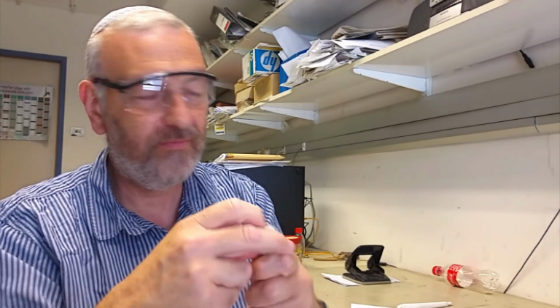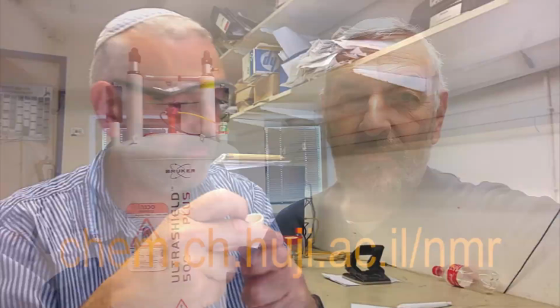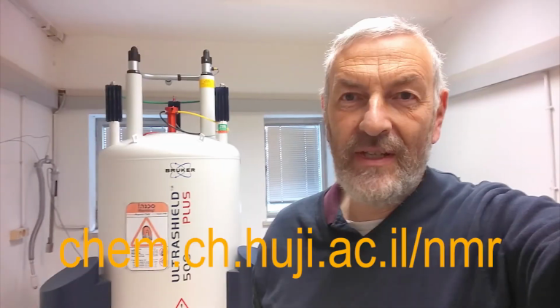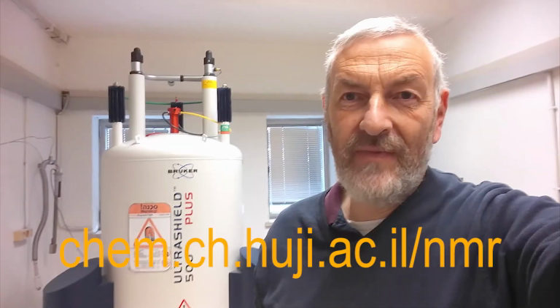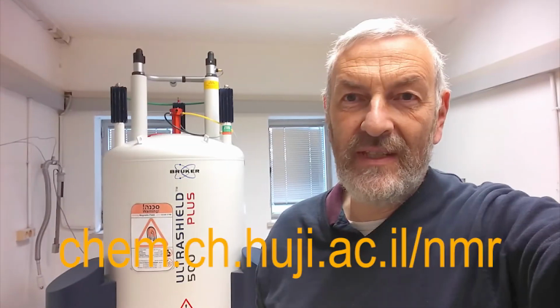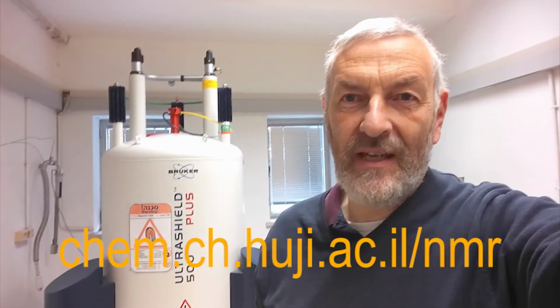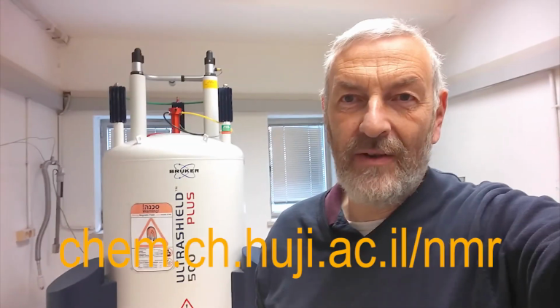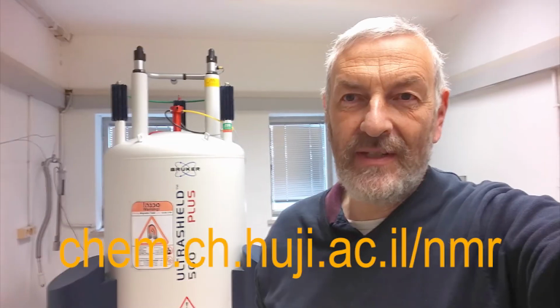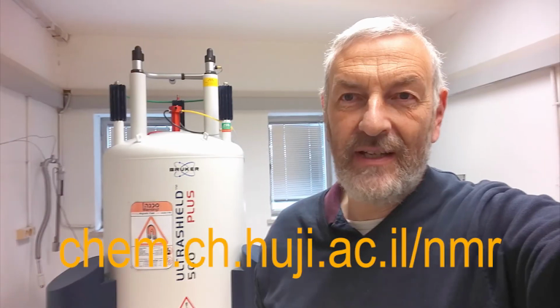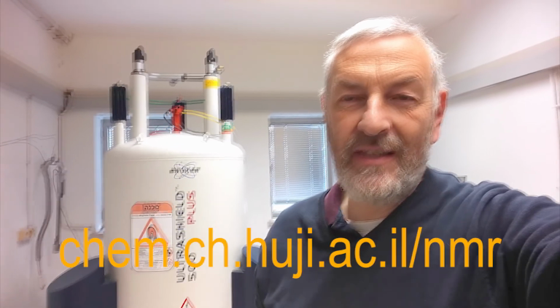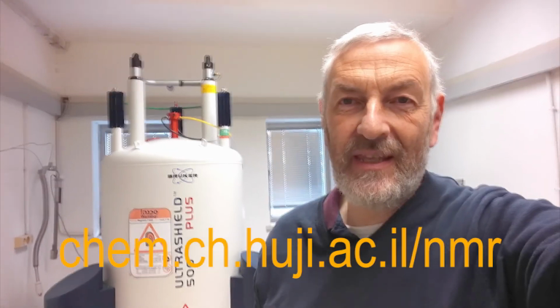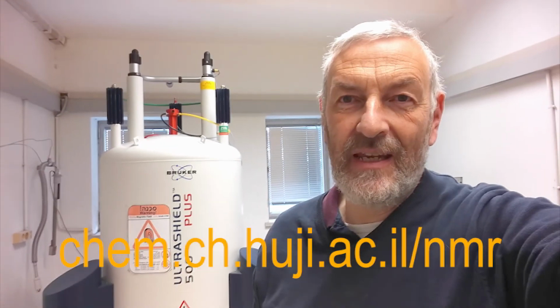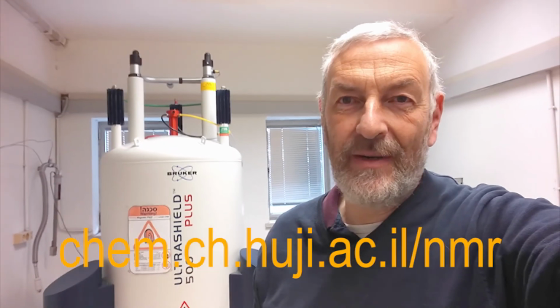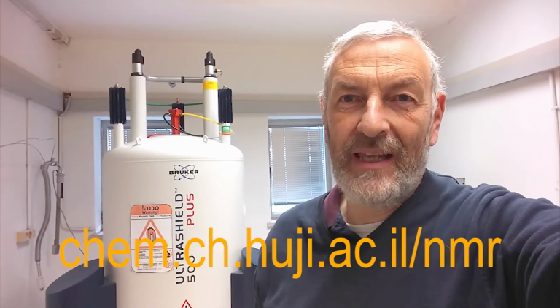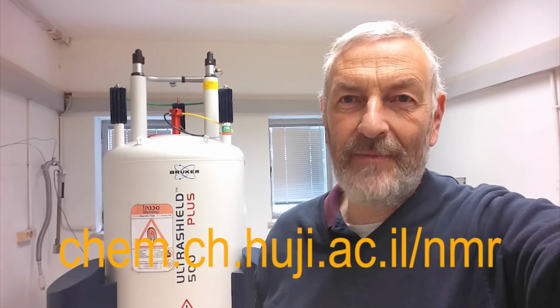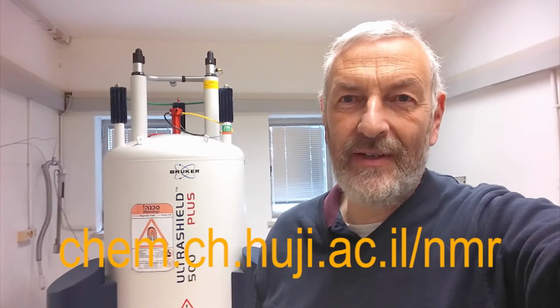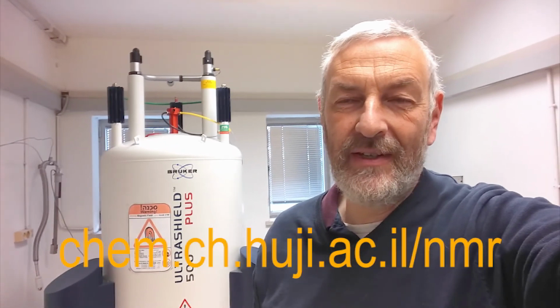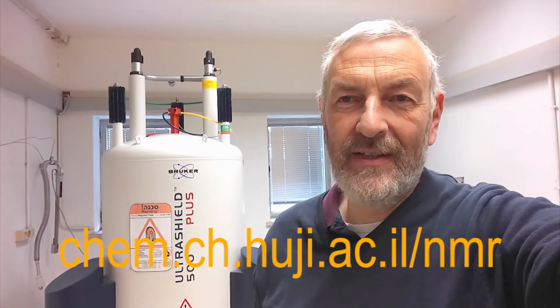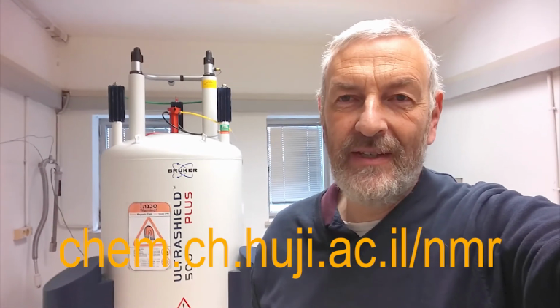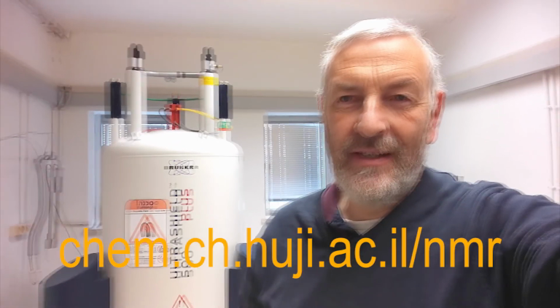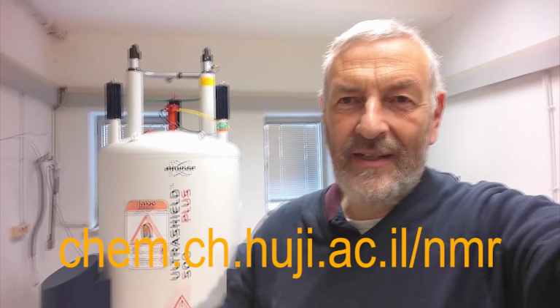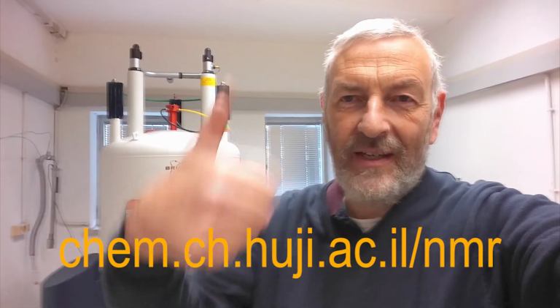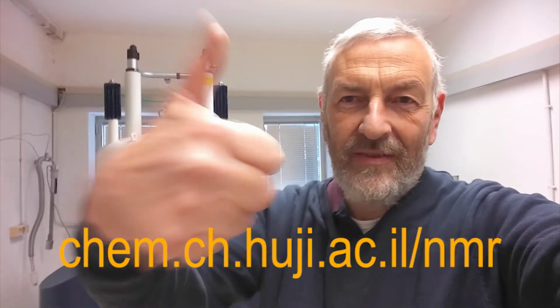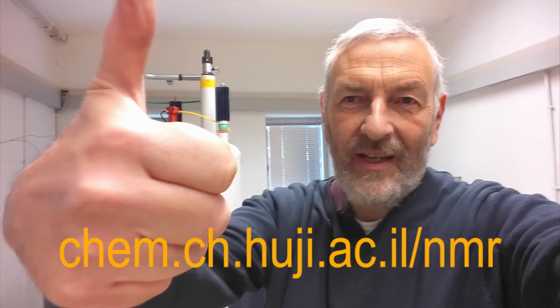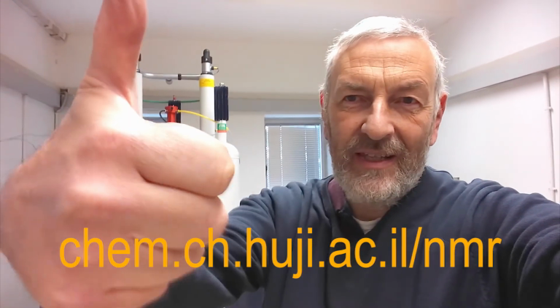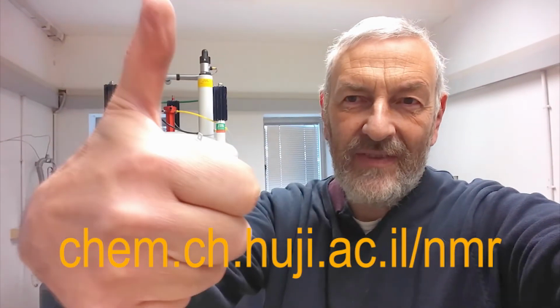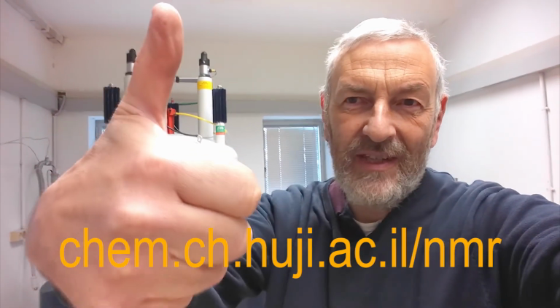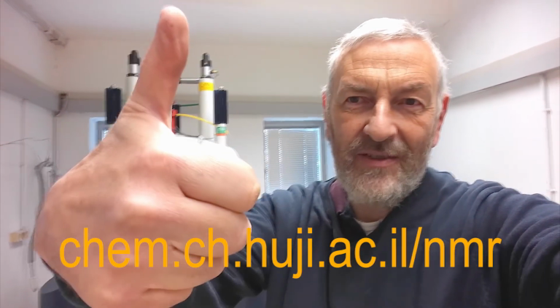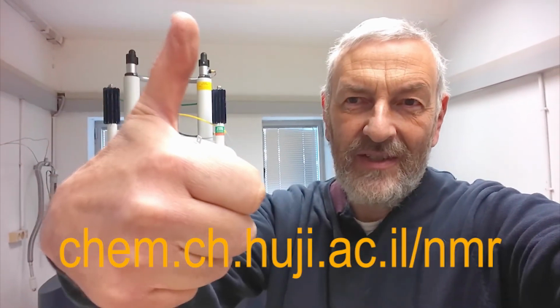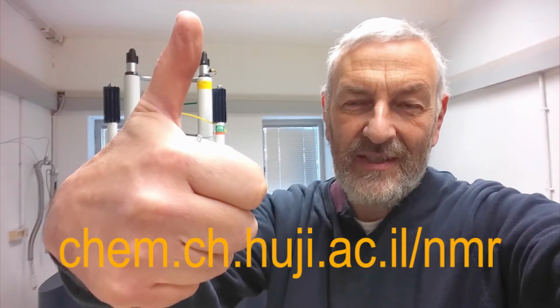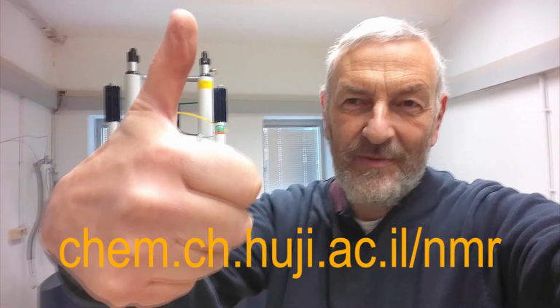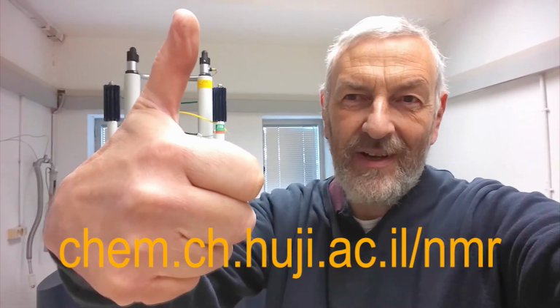Please visit our website, the NMR lab. And if you like this video, subscribe.